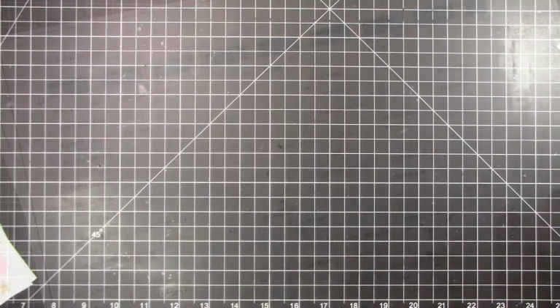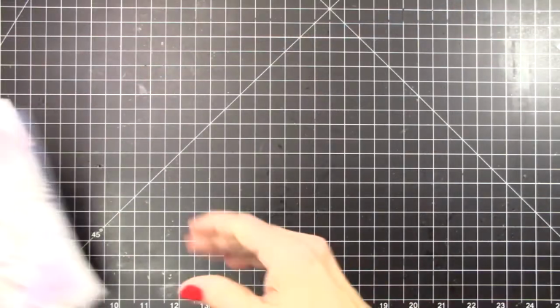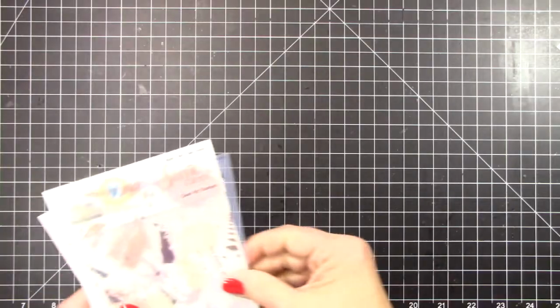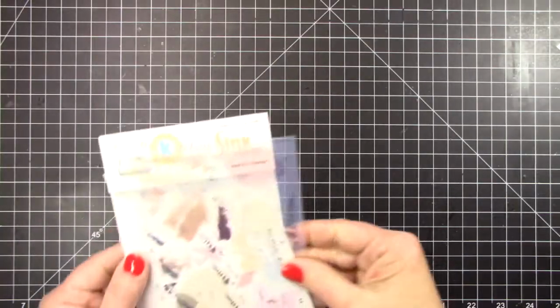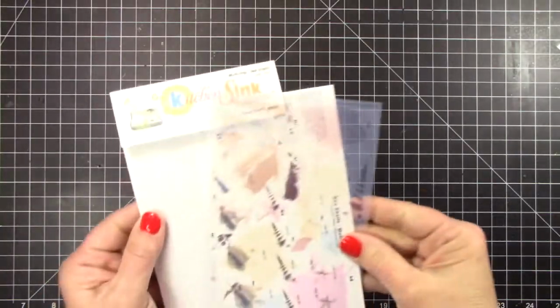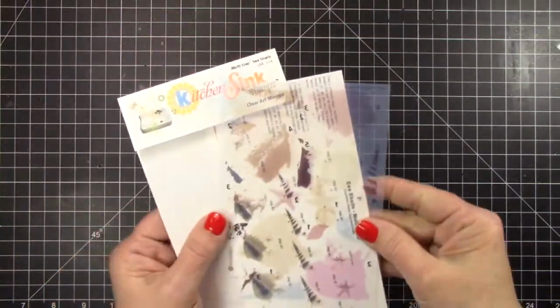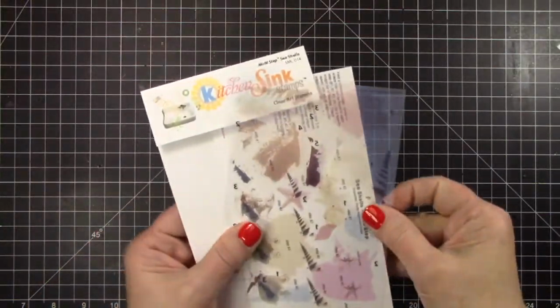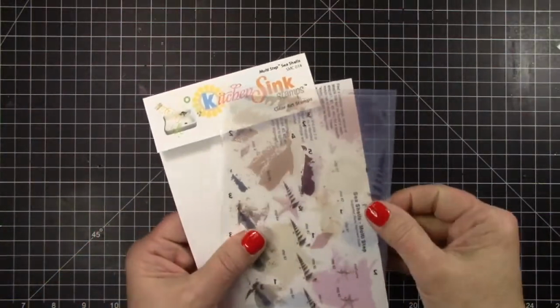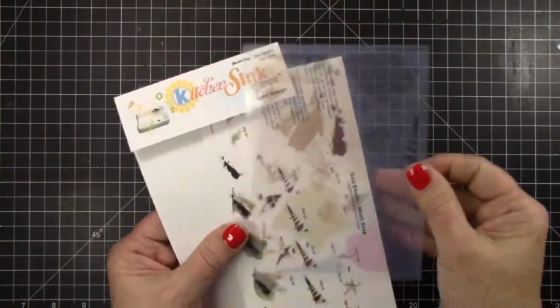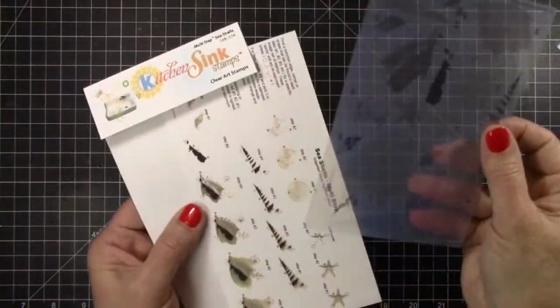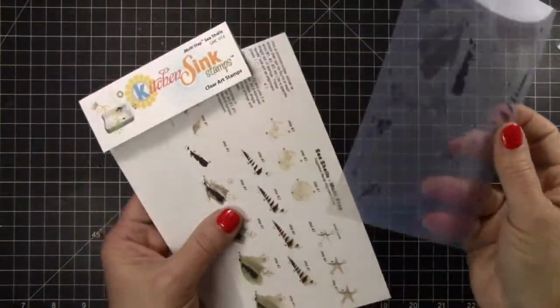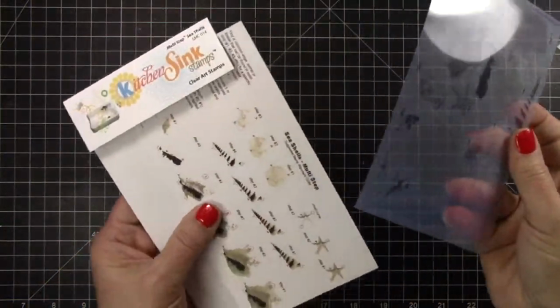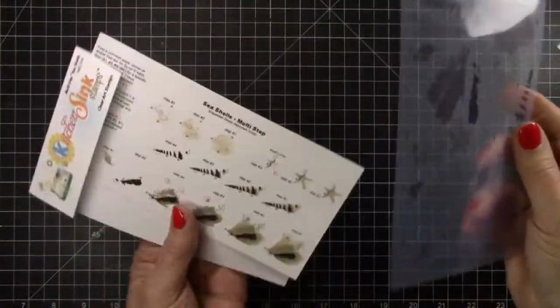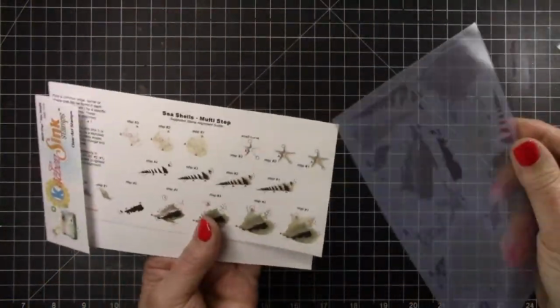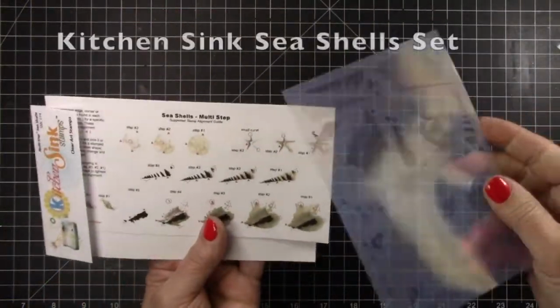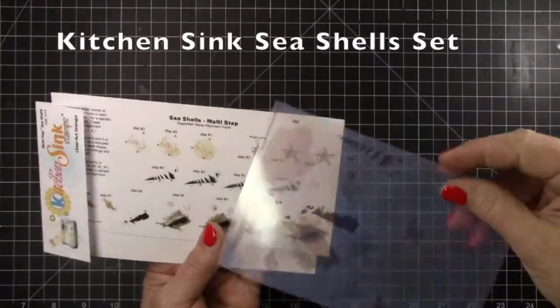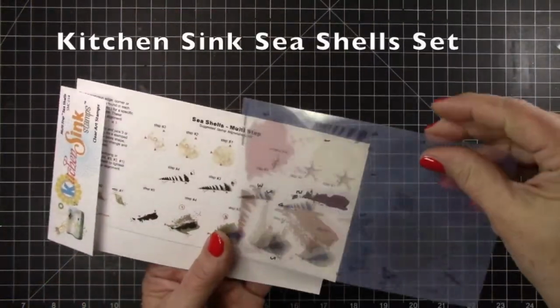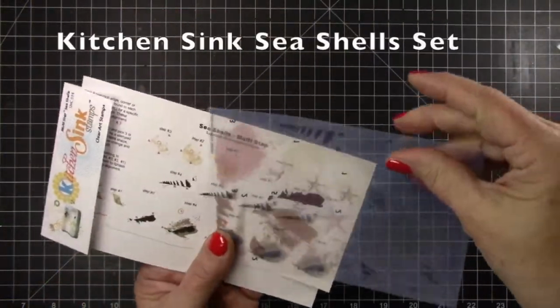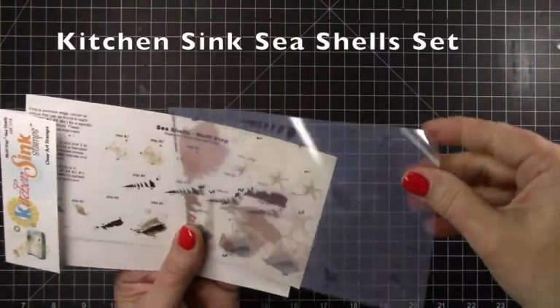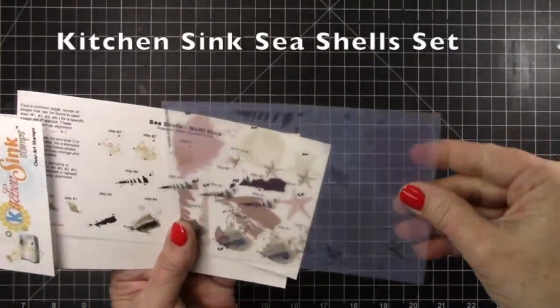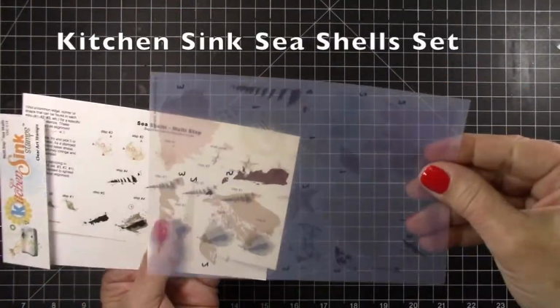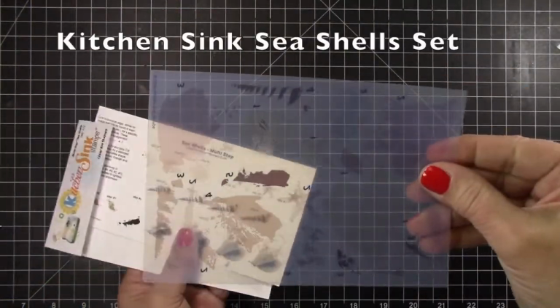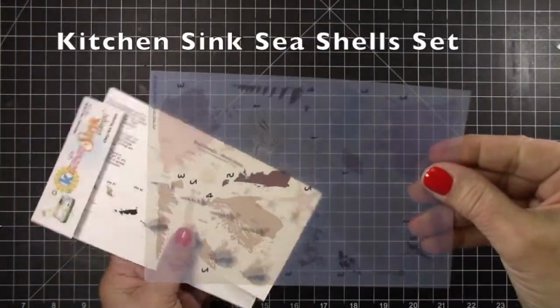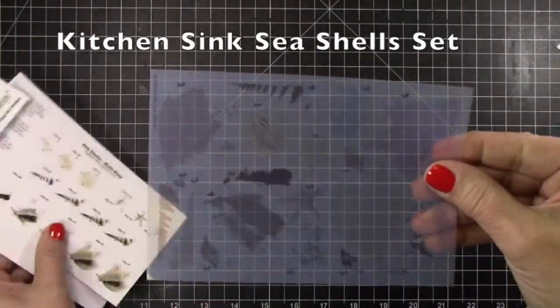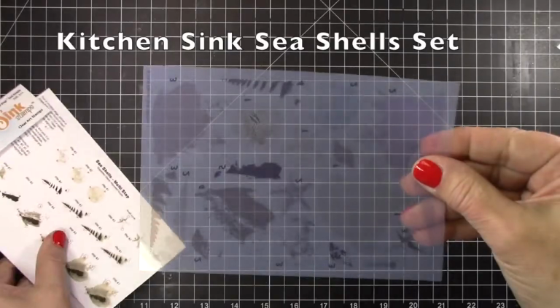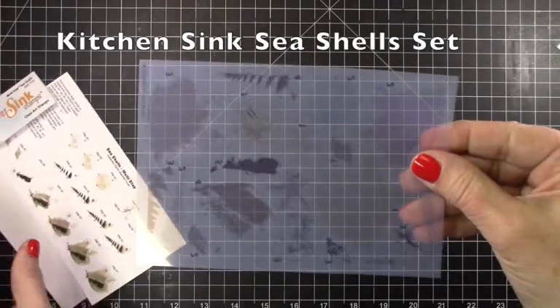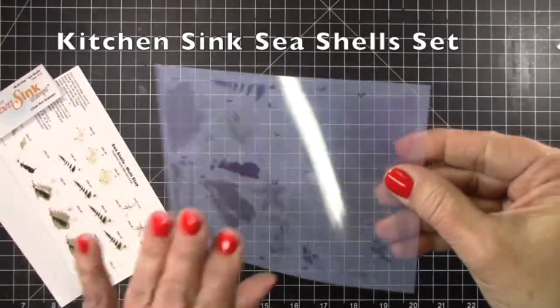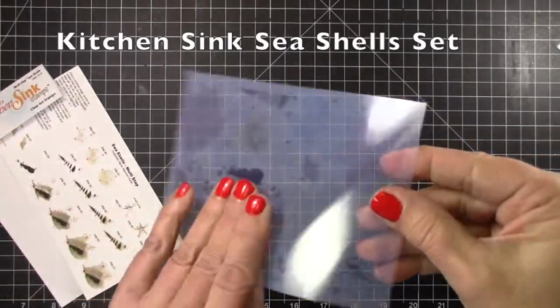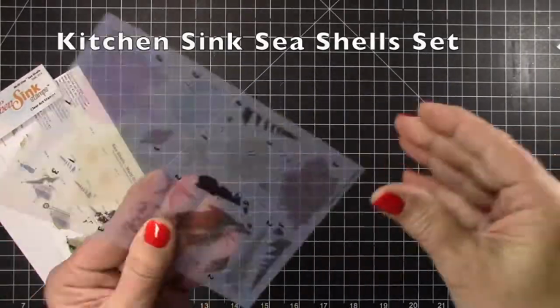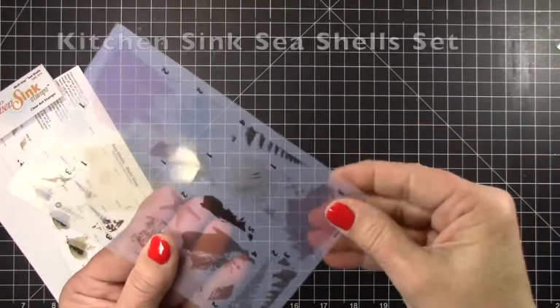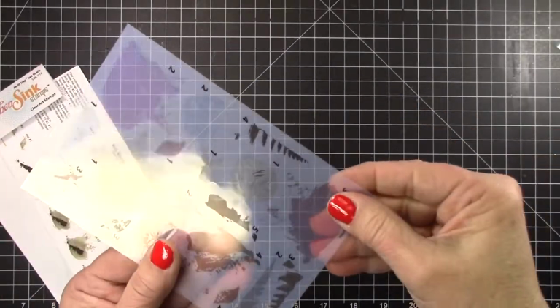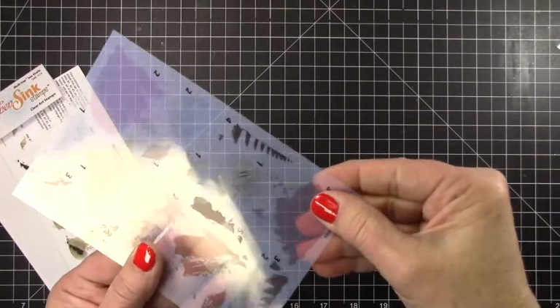Now the Seashell set comes with these directions and this index sheet.